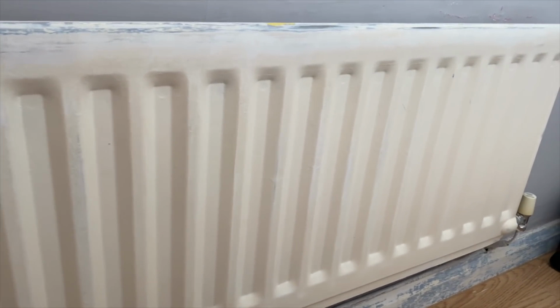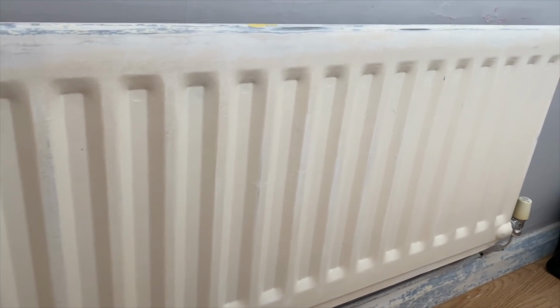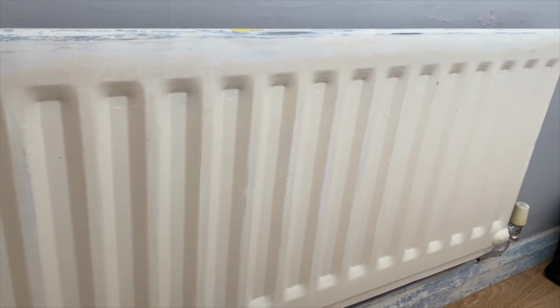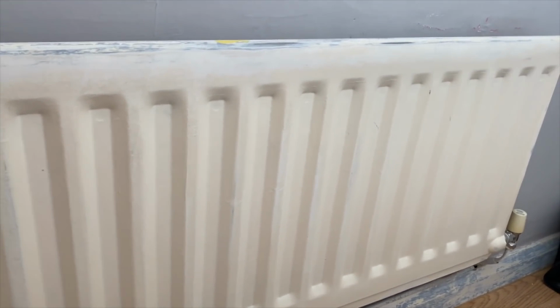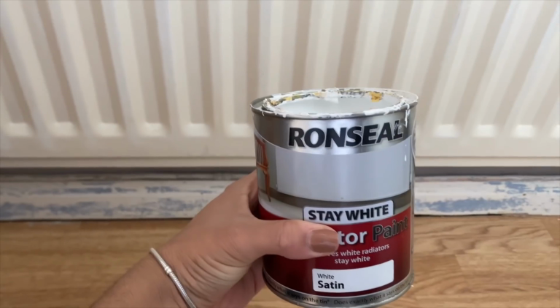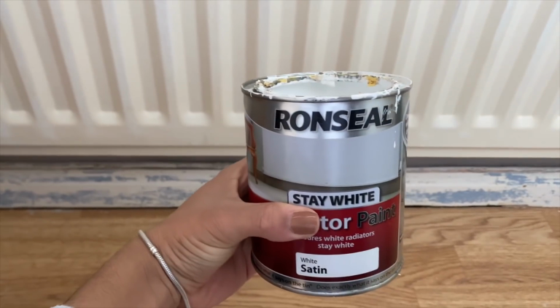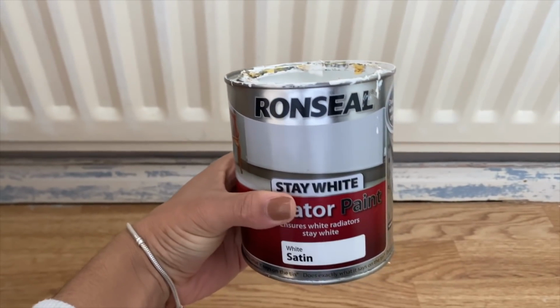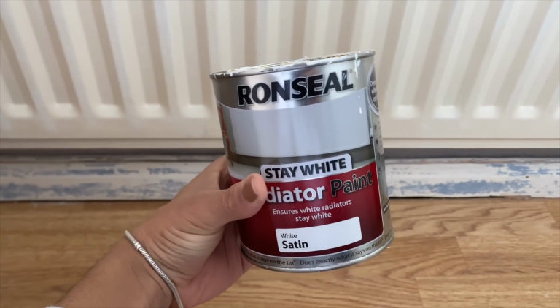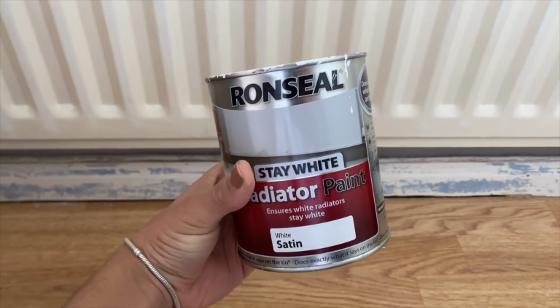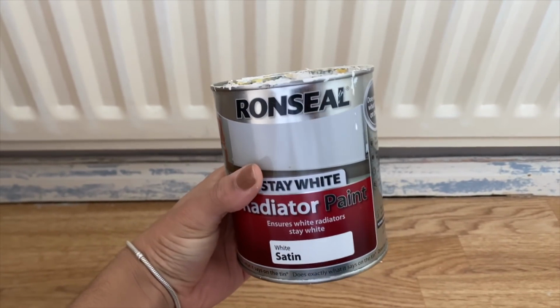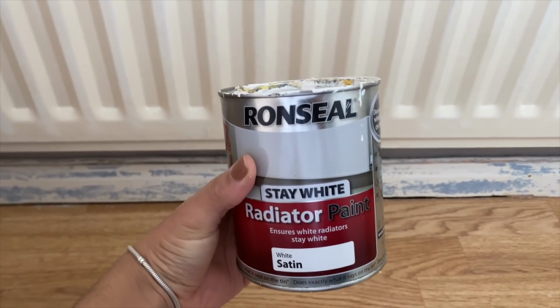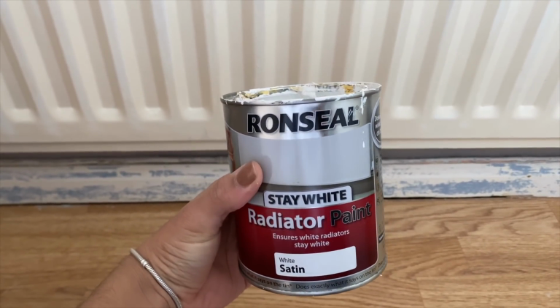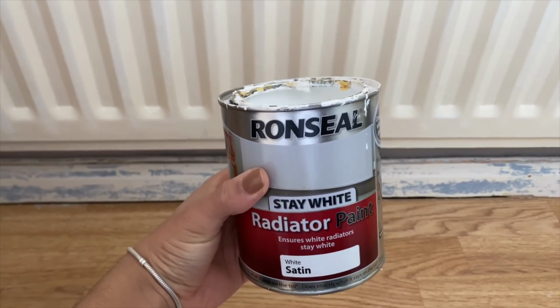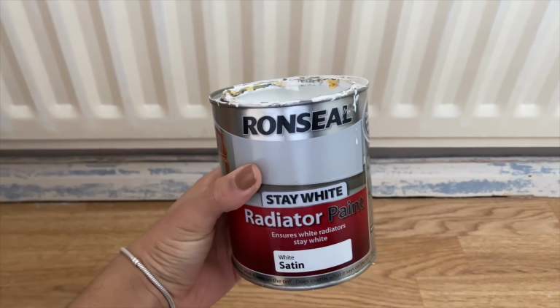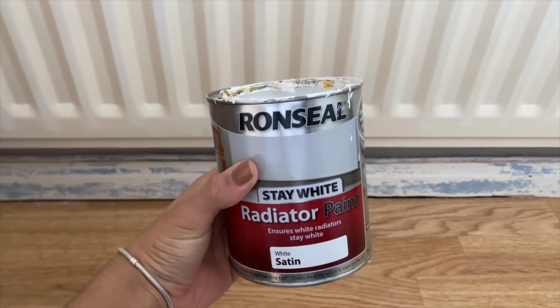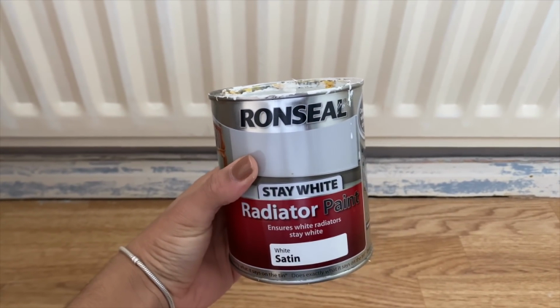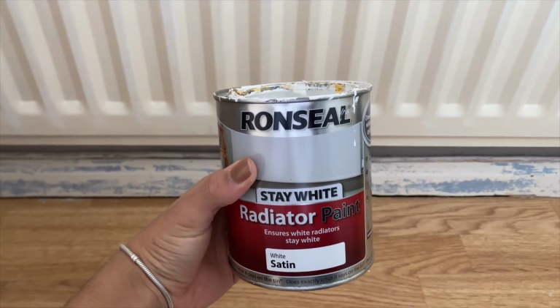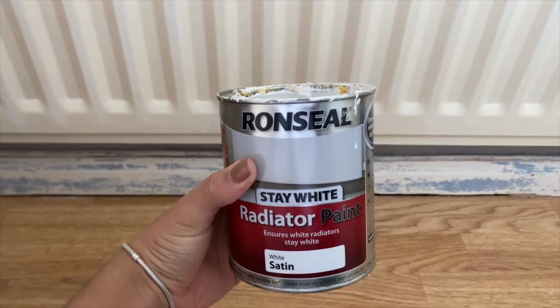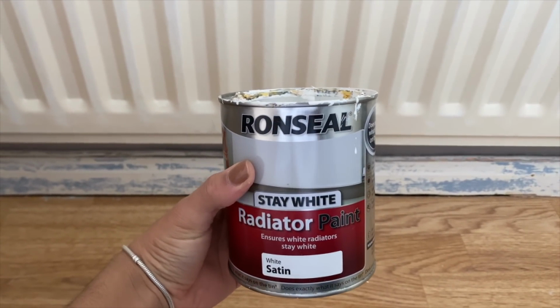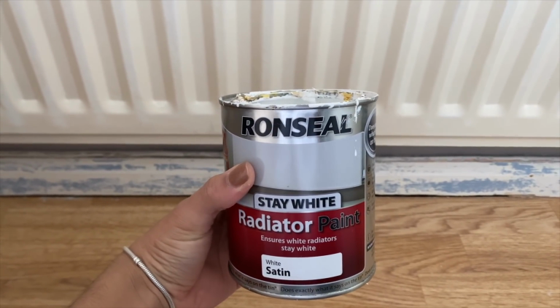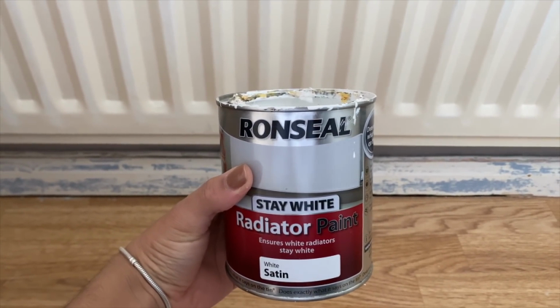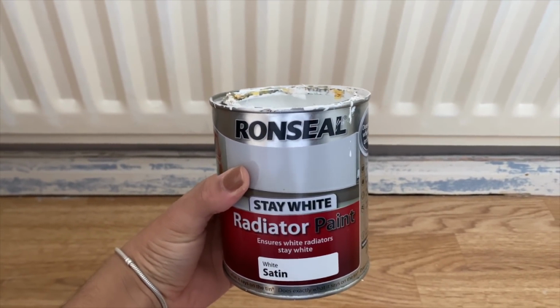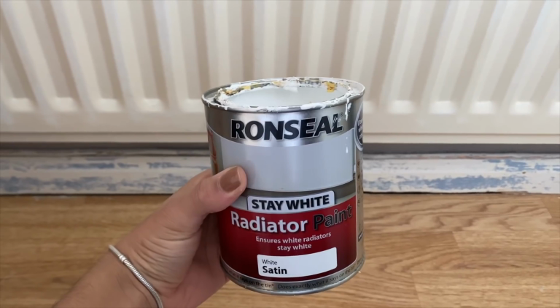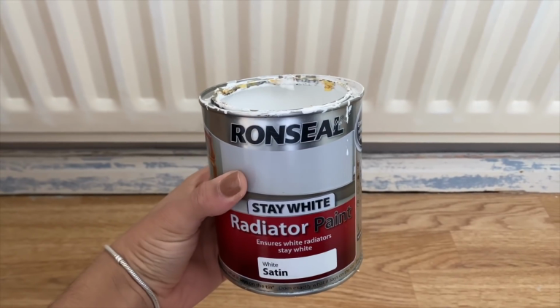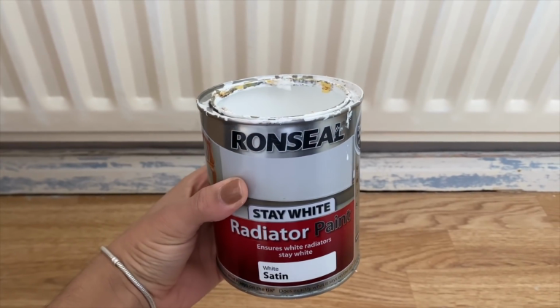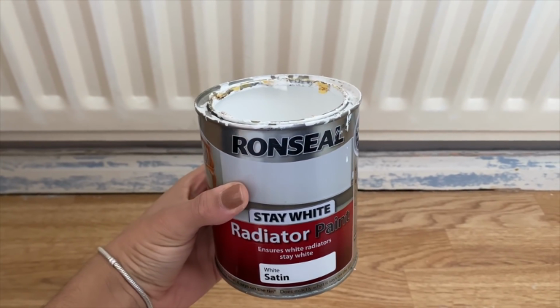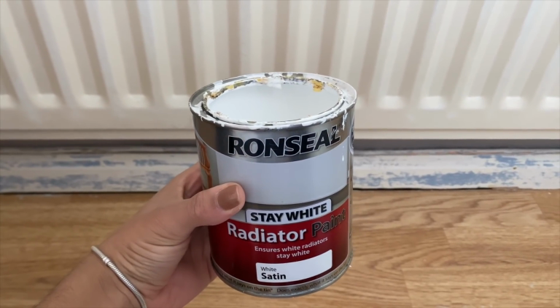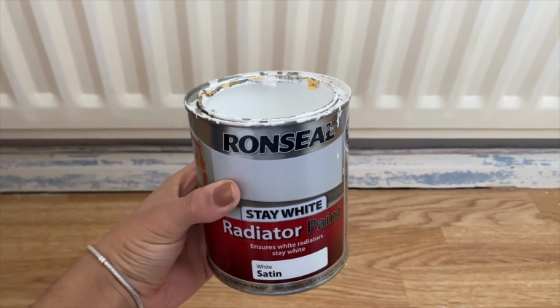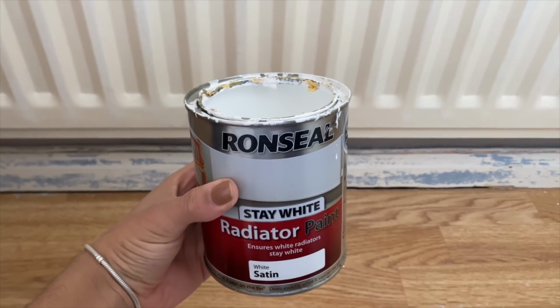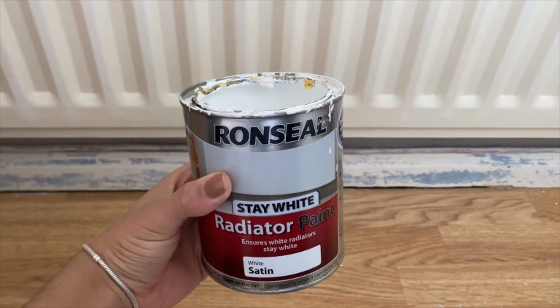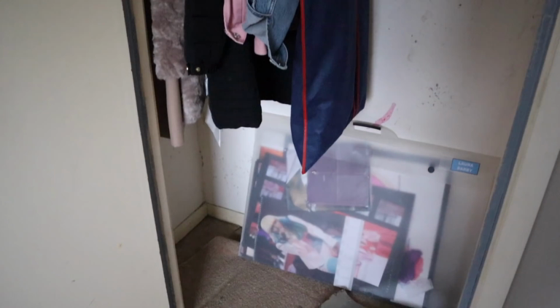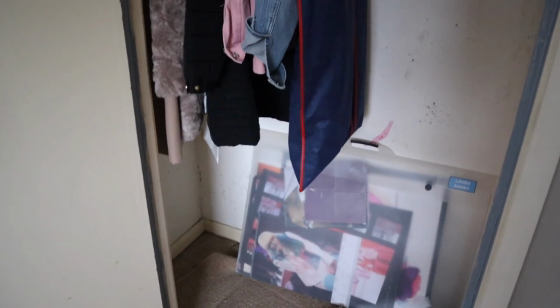If I can stress one thing to you: paint your radiators when you're doing a room makeover. It makes the world of difference.